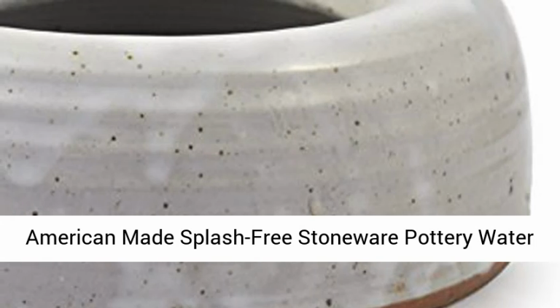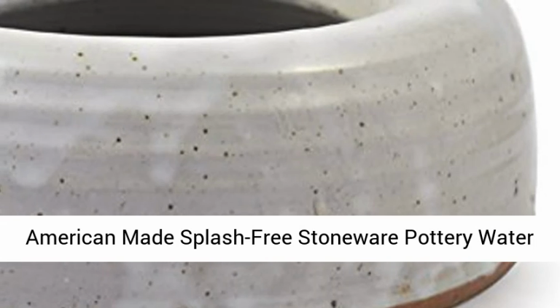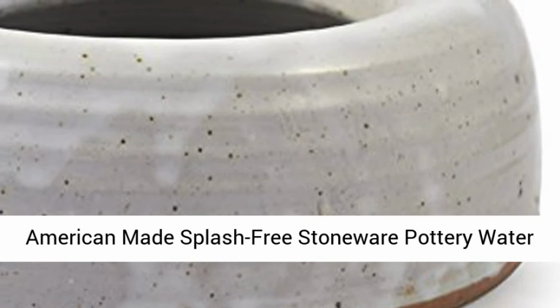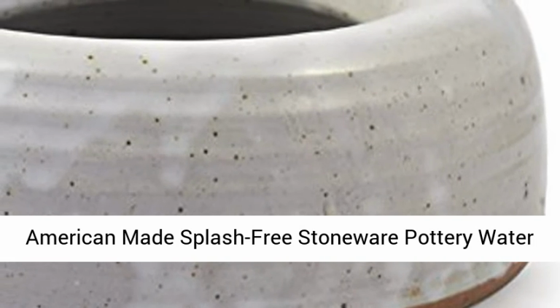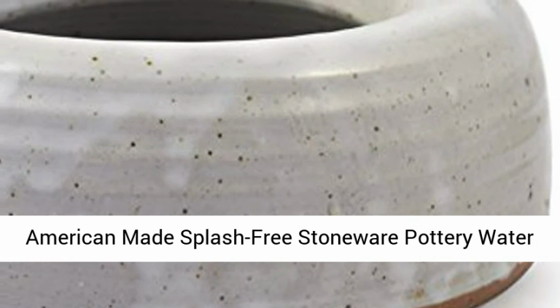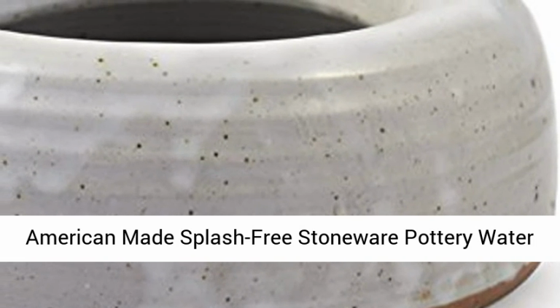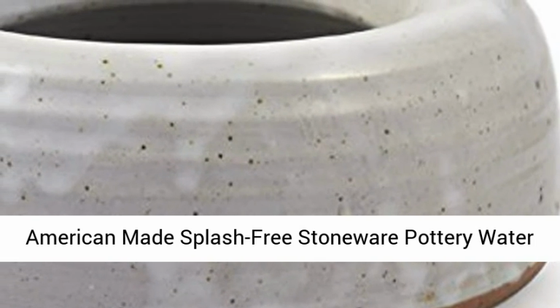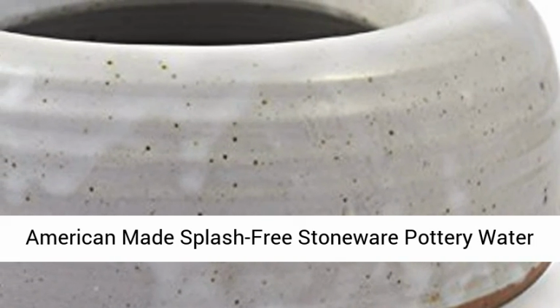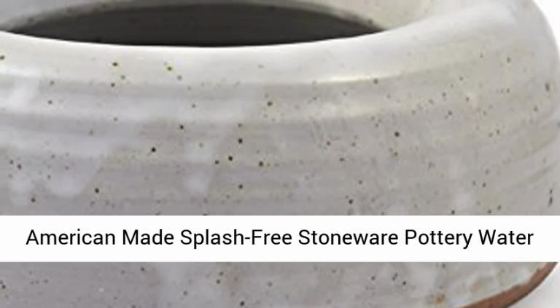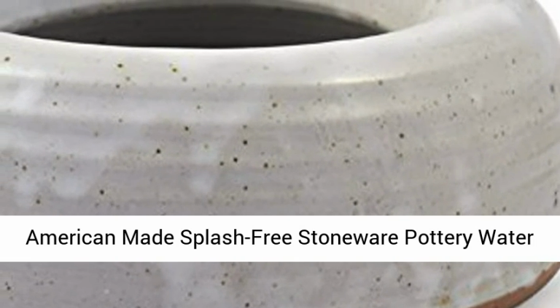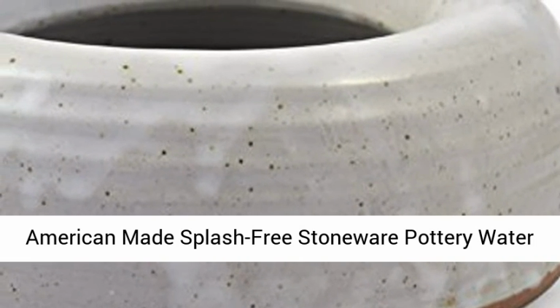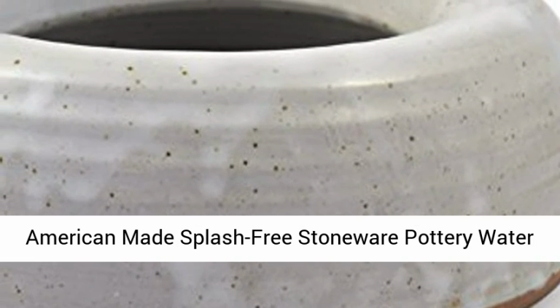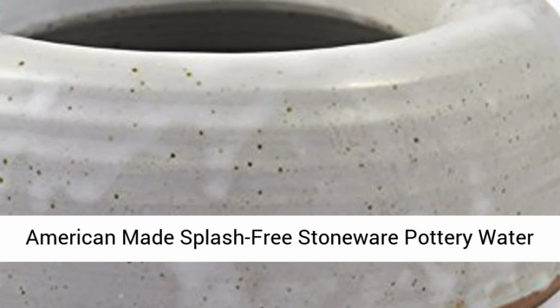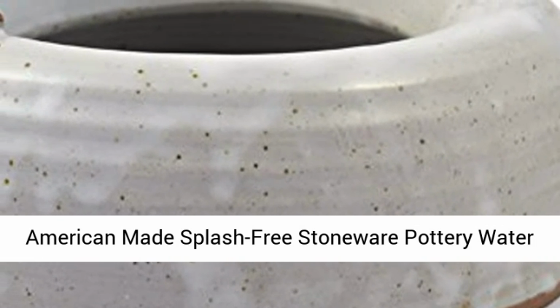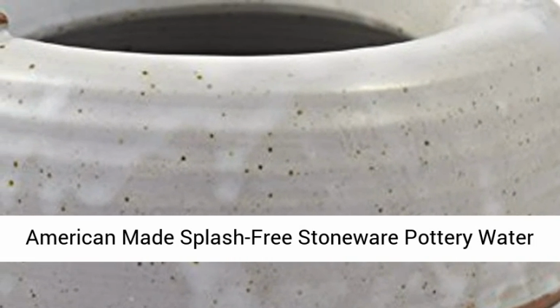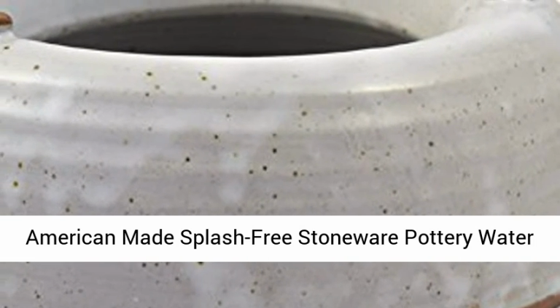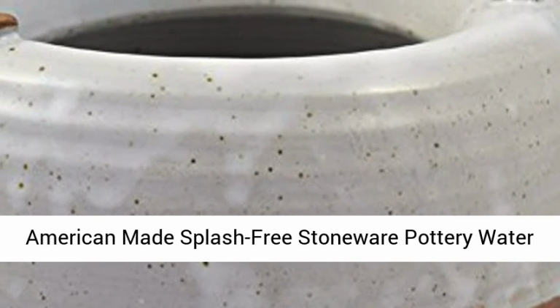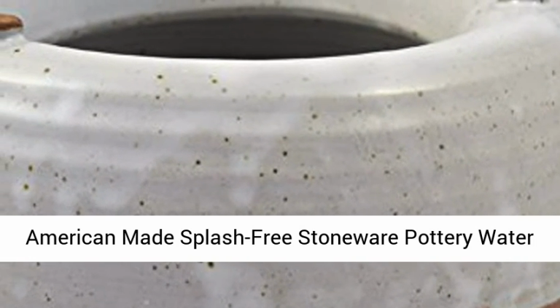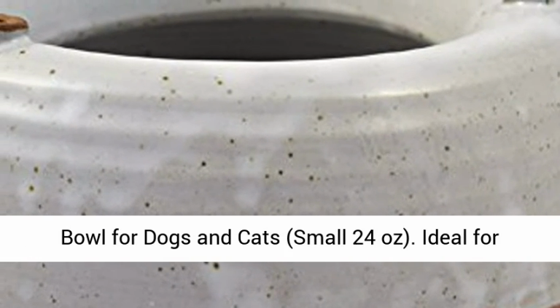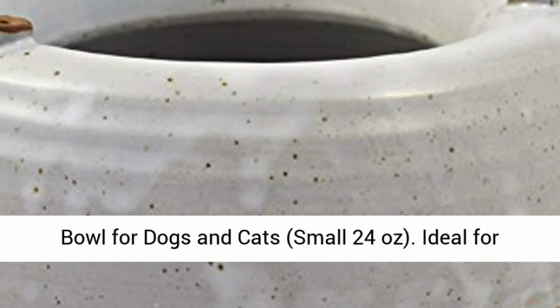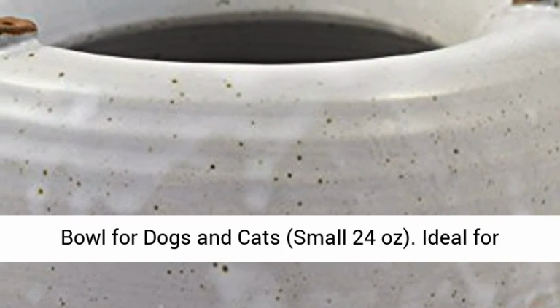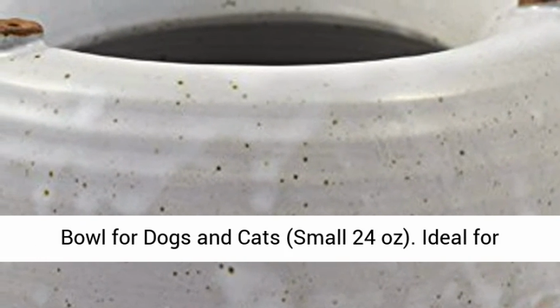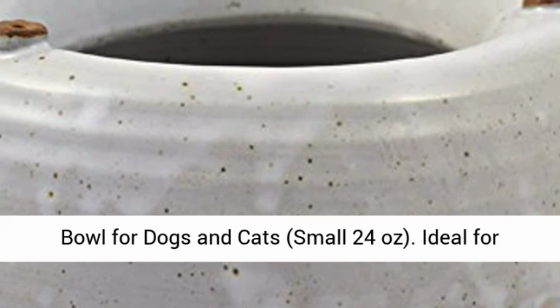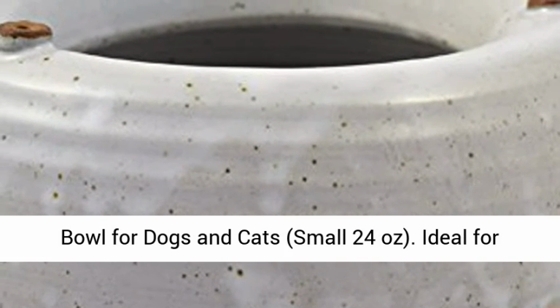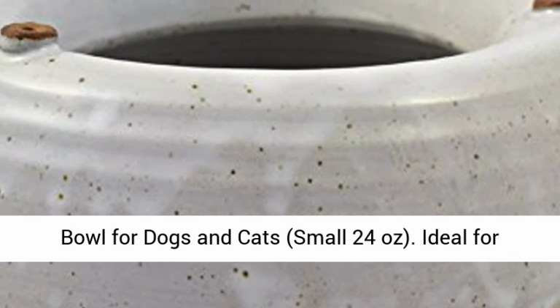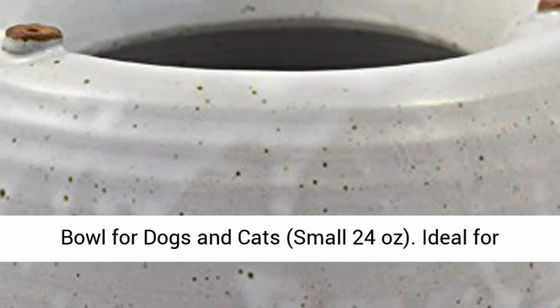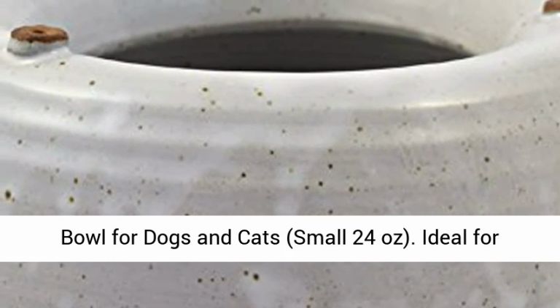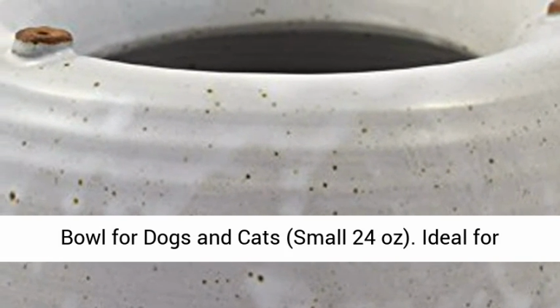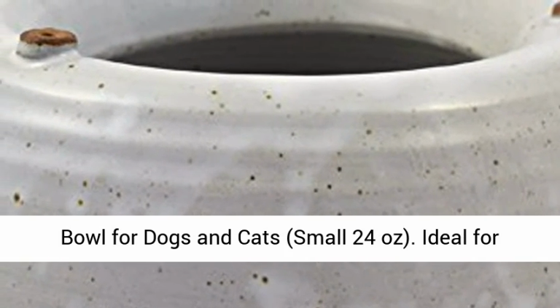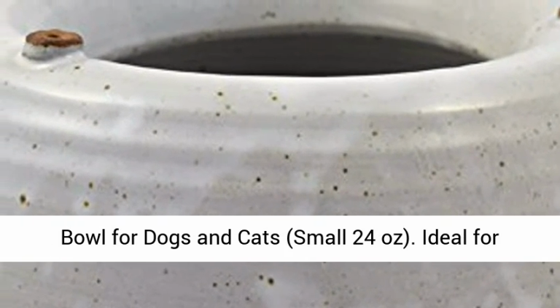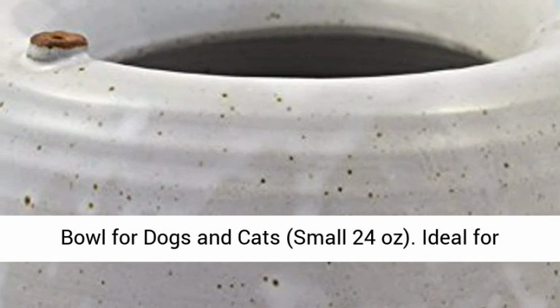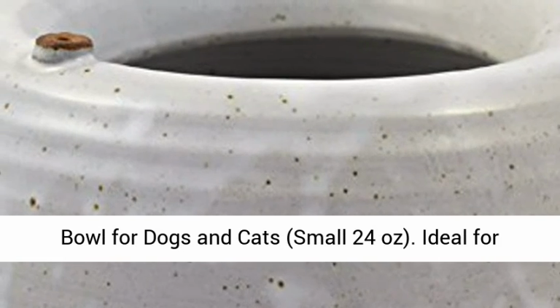American-made splash-free stoneware pottery water bowl for dogs and cats, small 24 ounces.